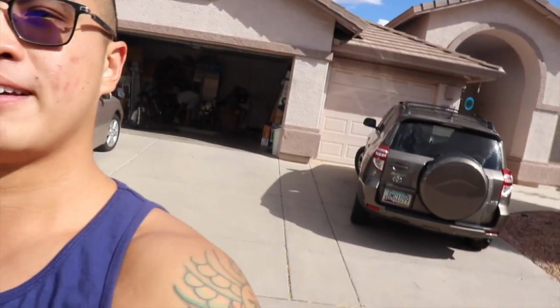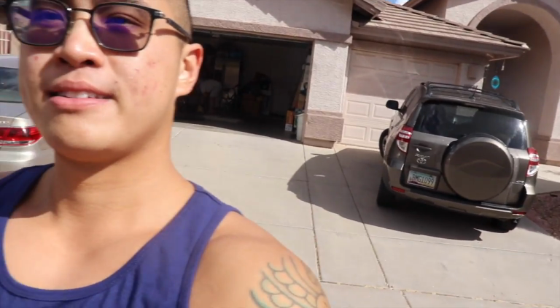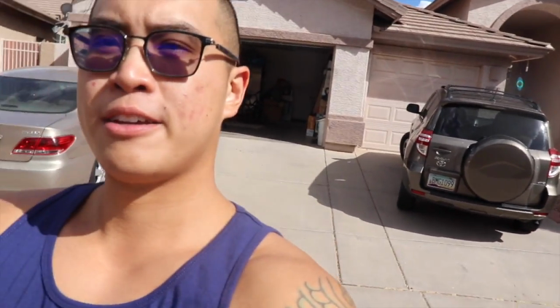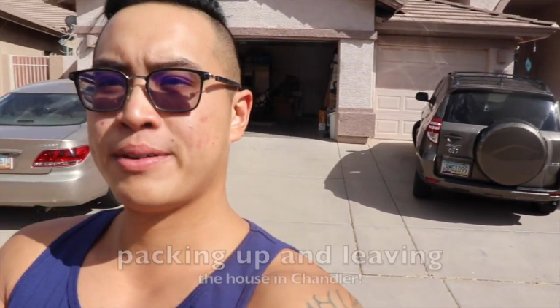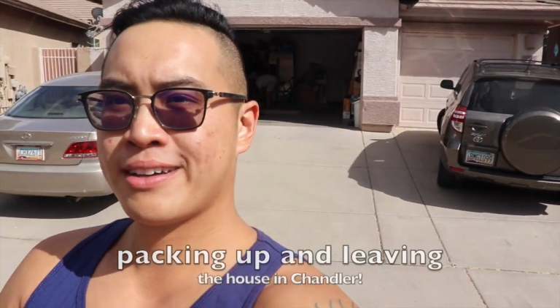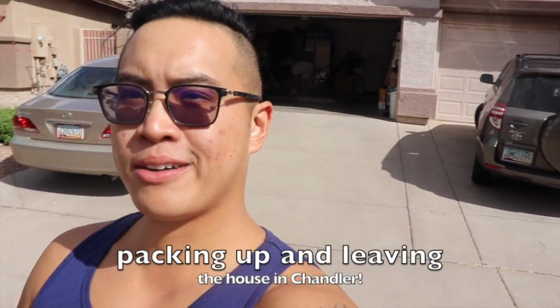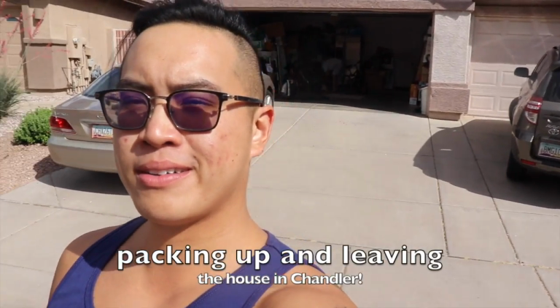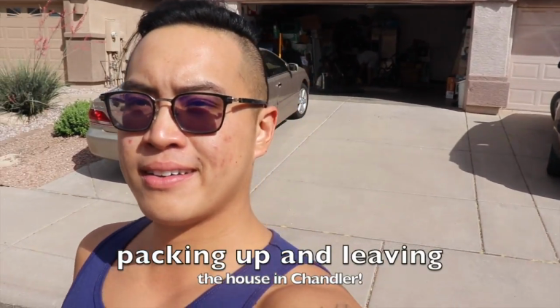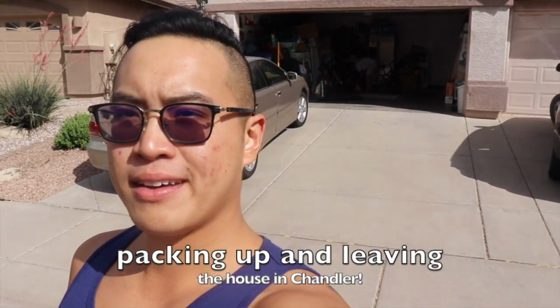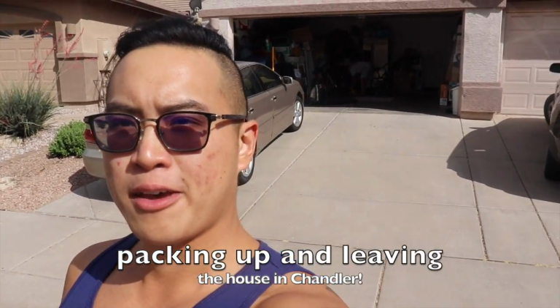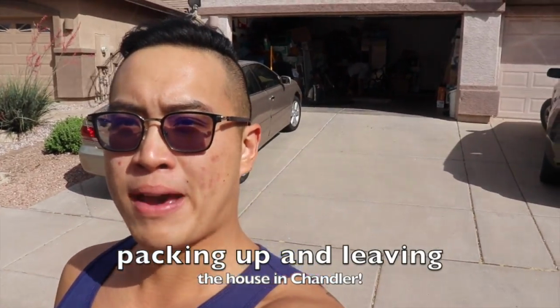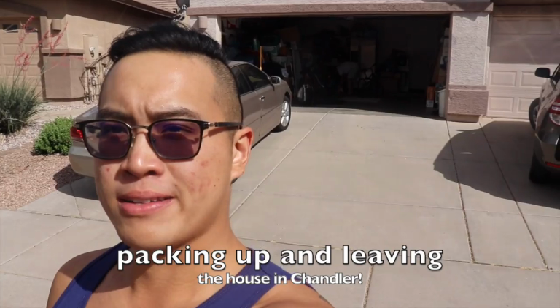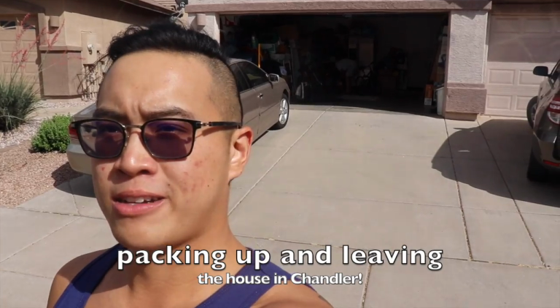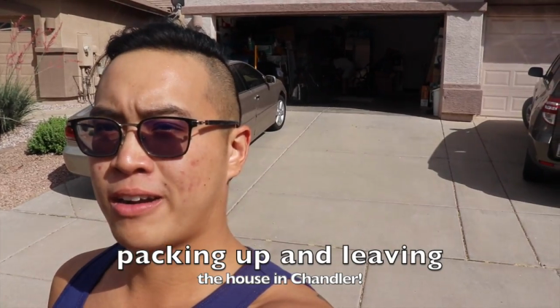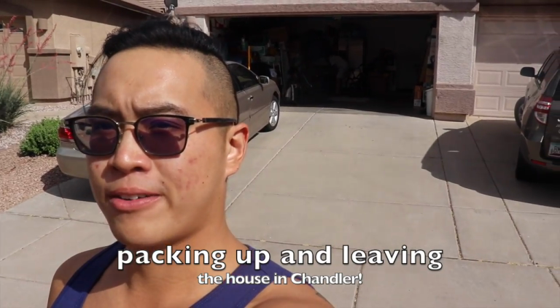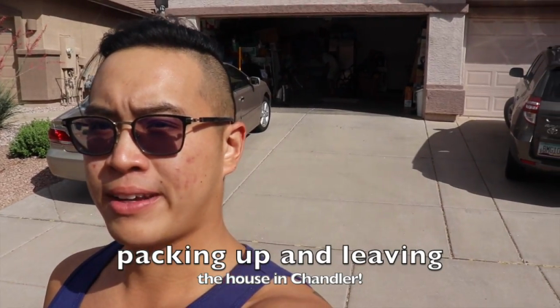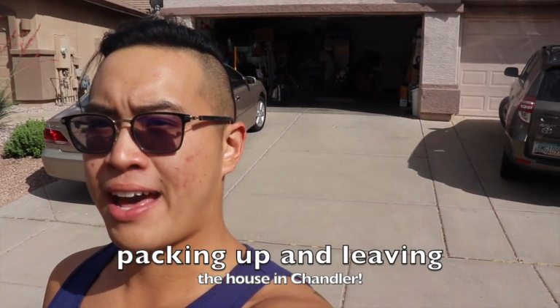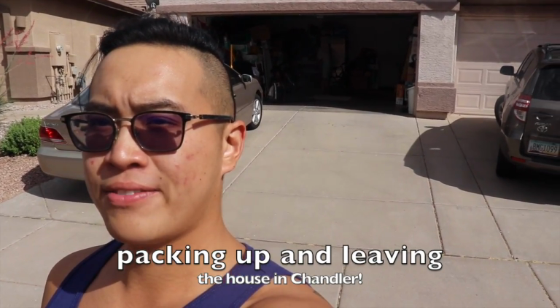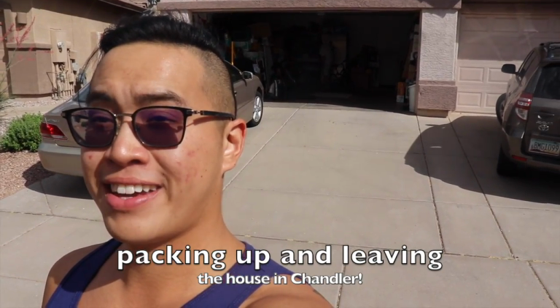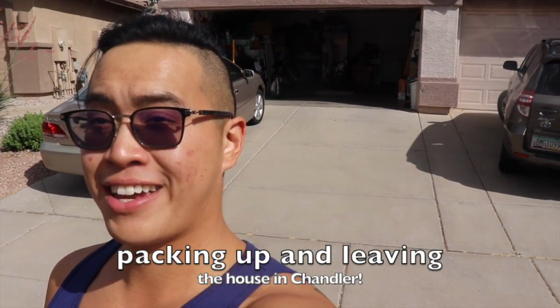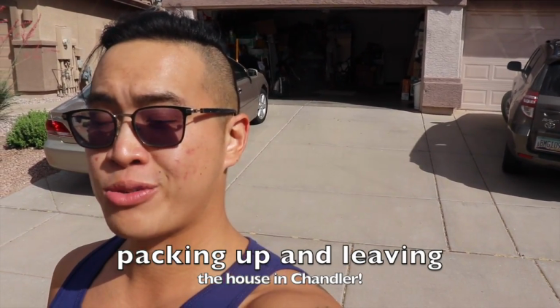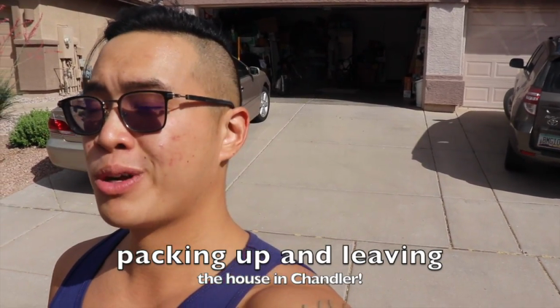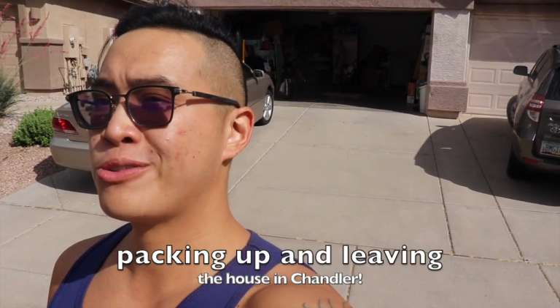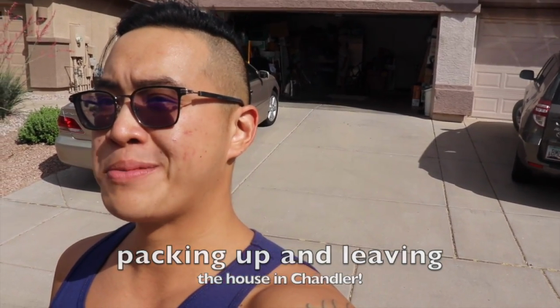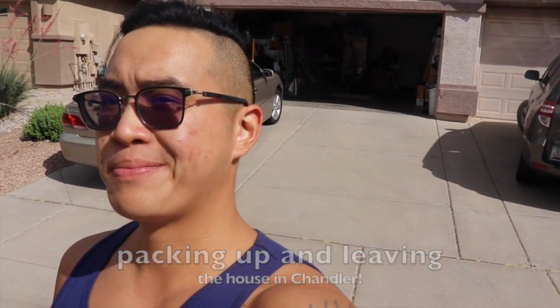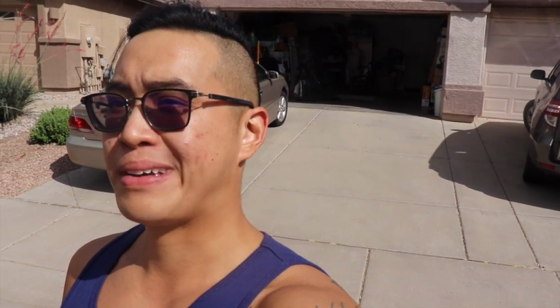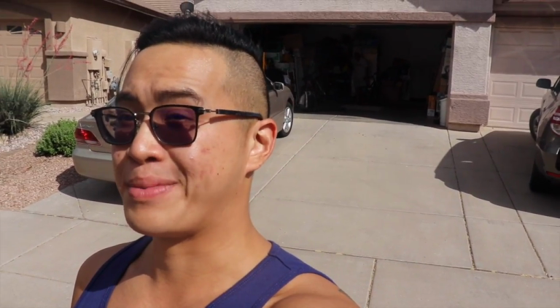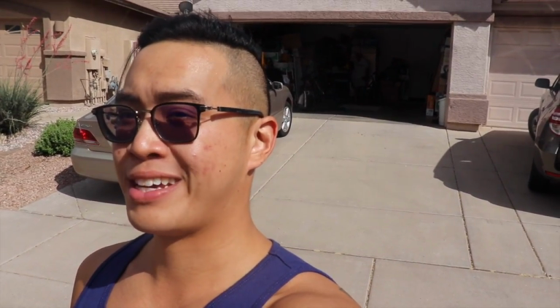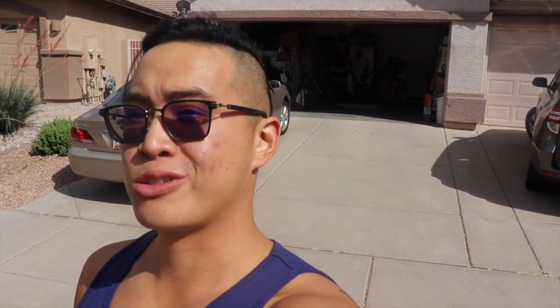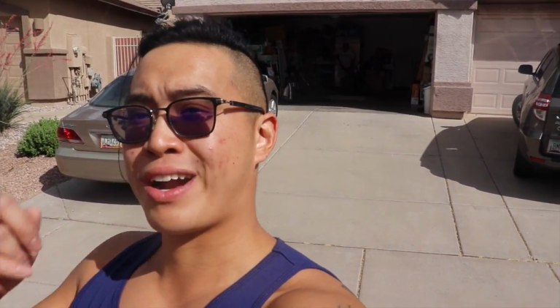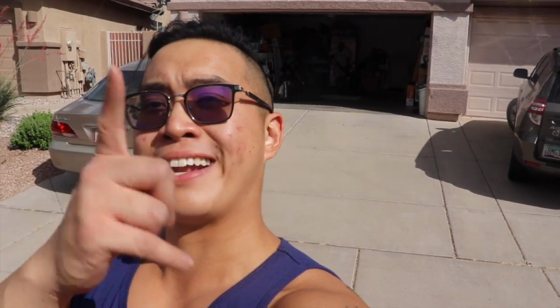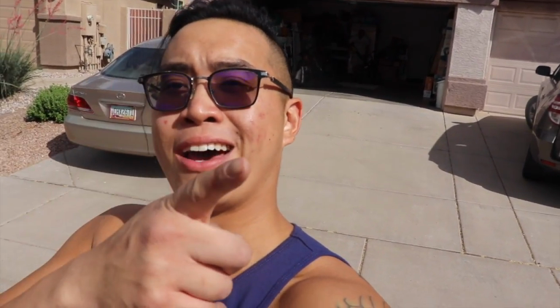Here we go — how to start our Cali vacation road trip. It begins right out.